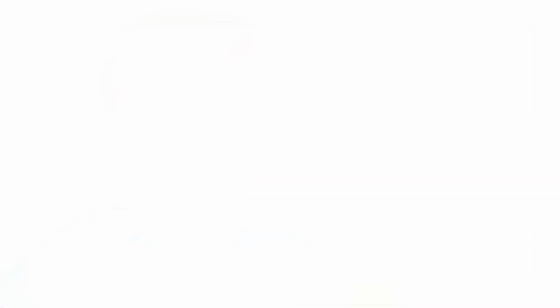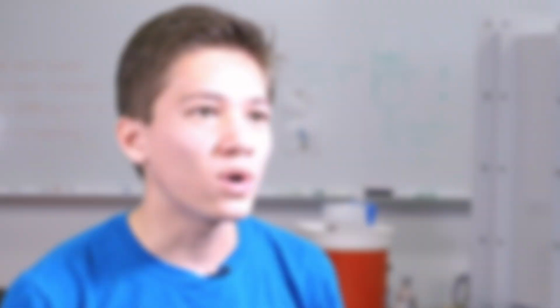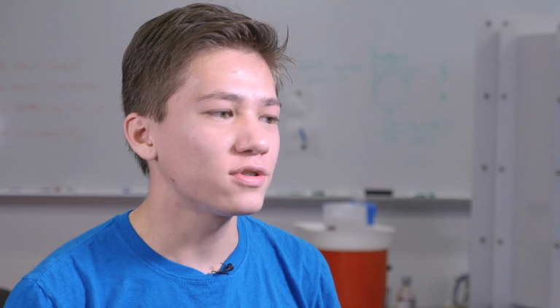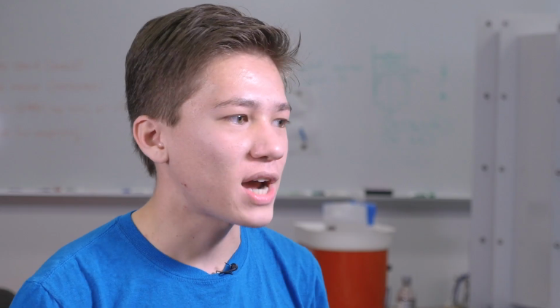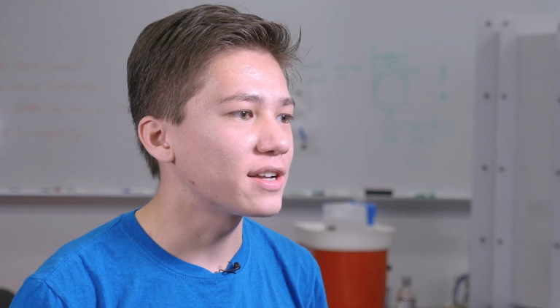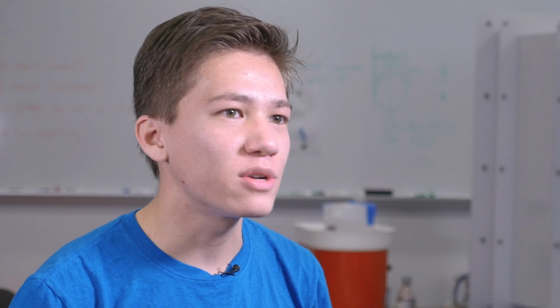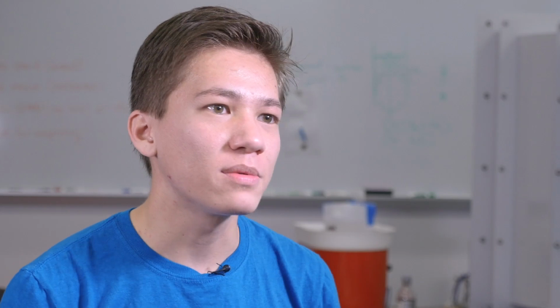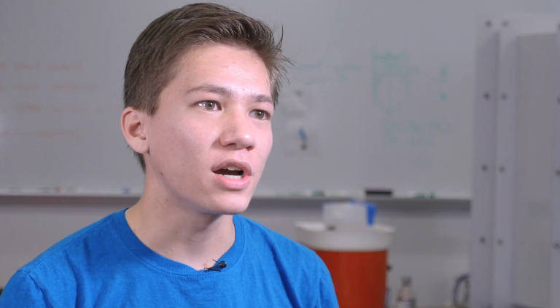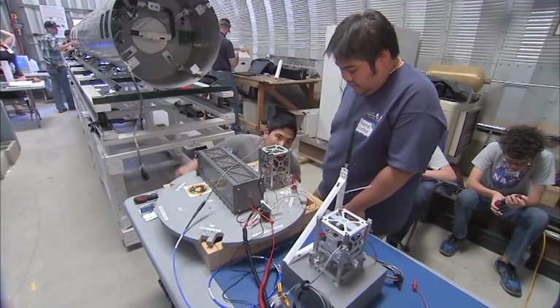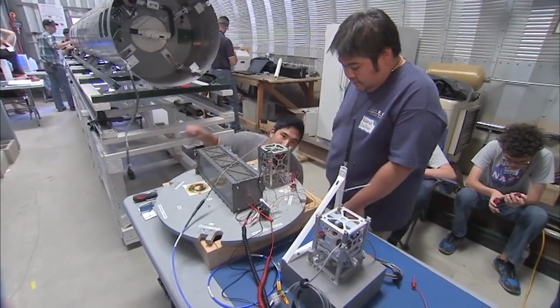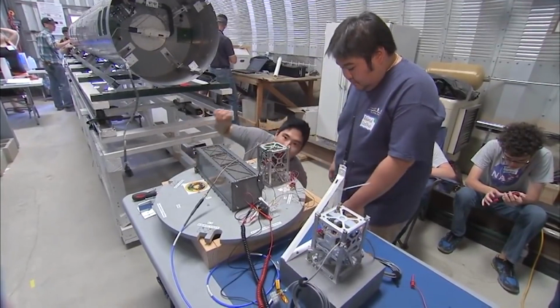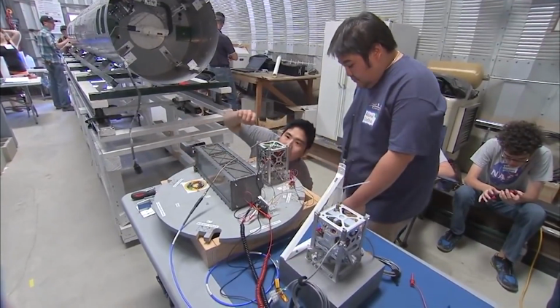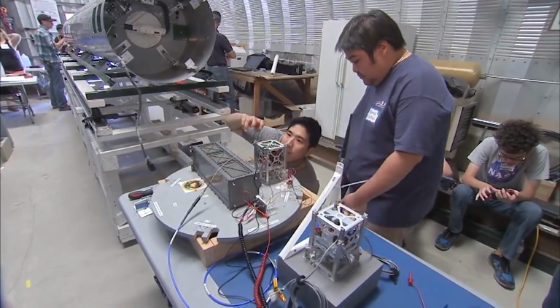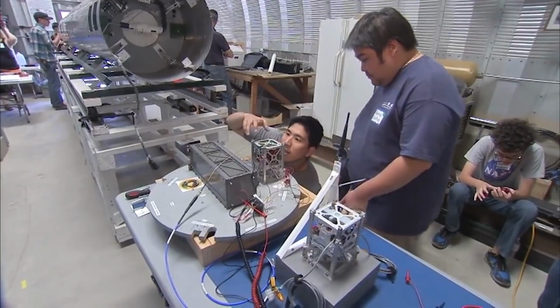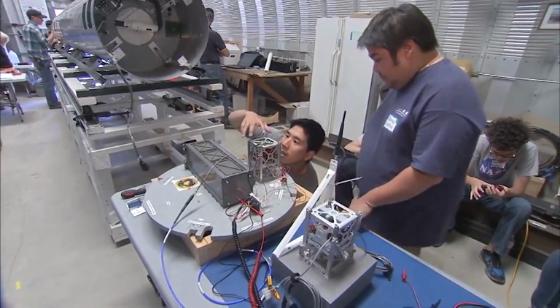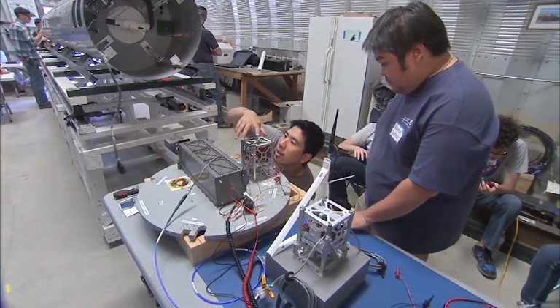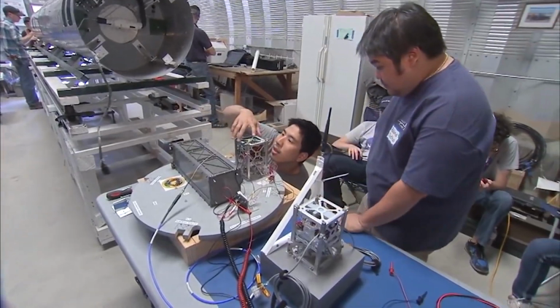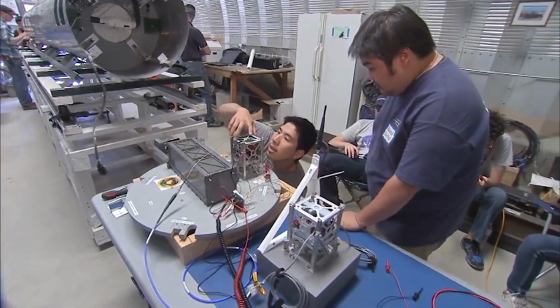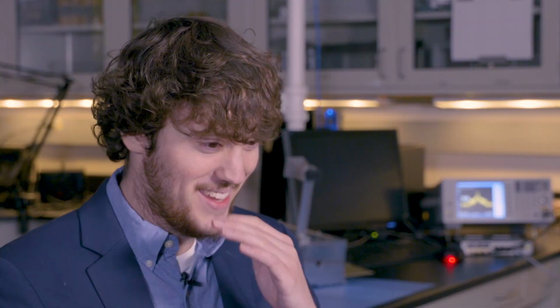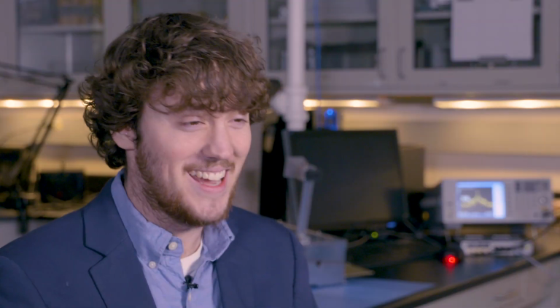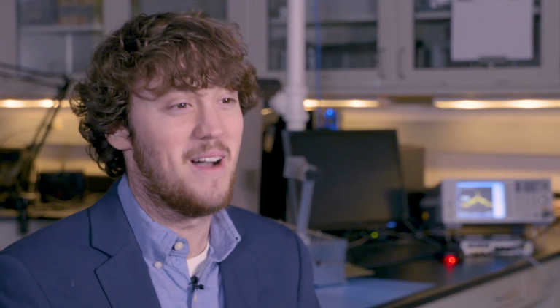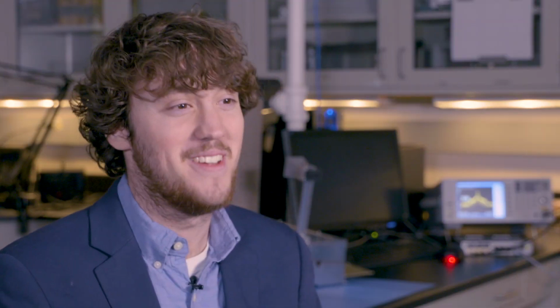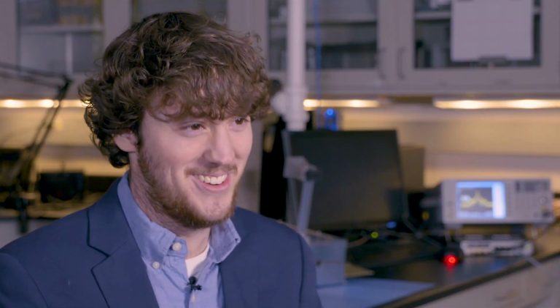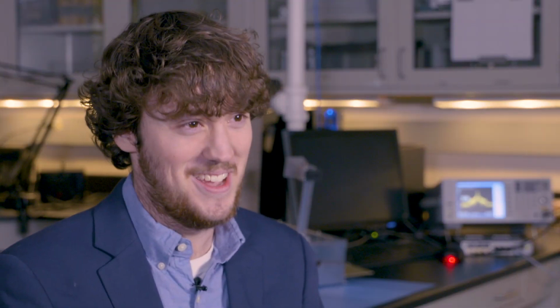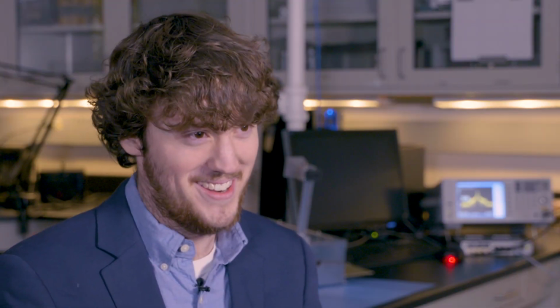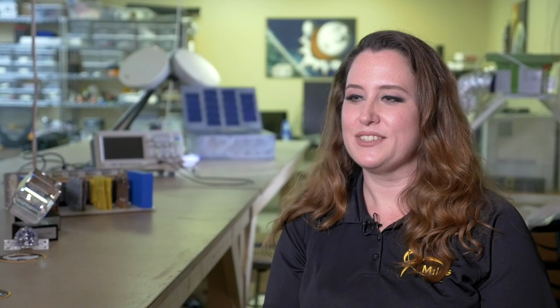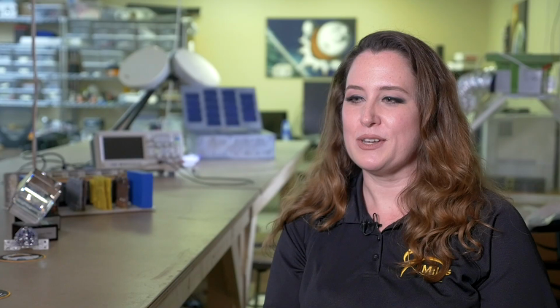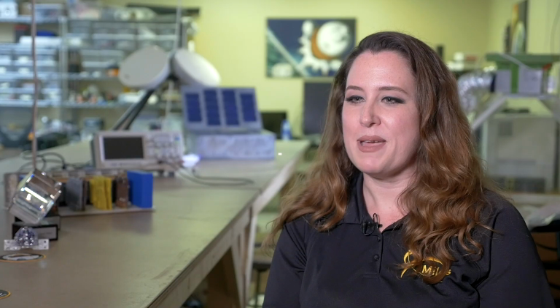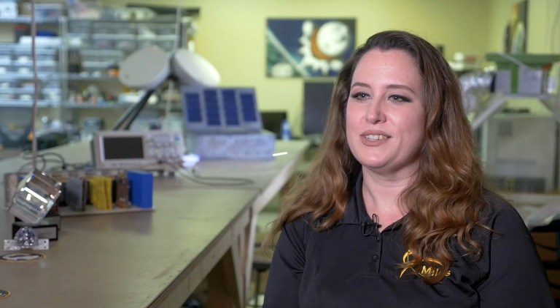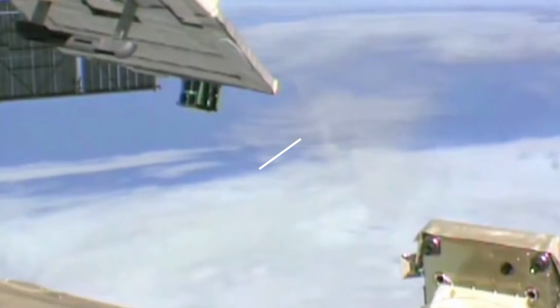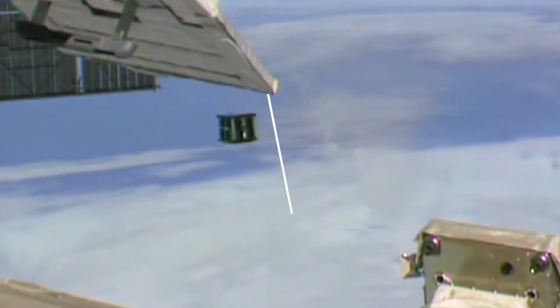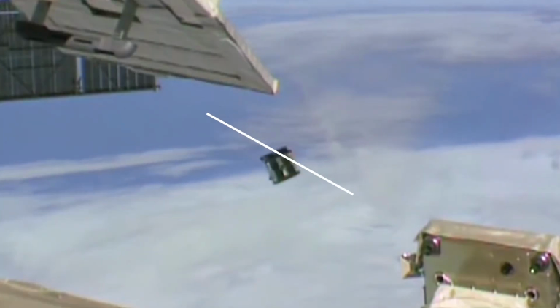It's a wonderful challenge to be able to go and push the boundaries of what exists. Excited might be an understatement. It's an amazing opportunity.